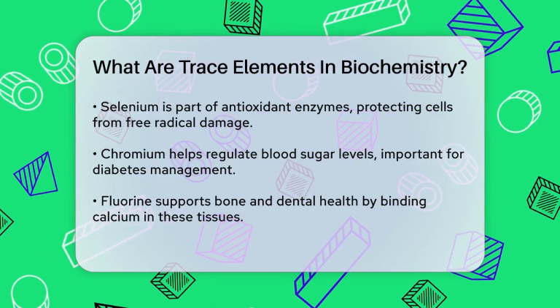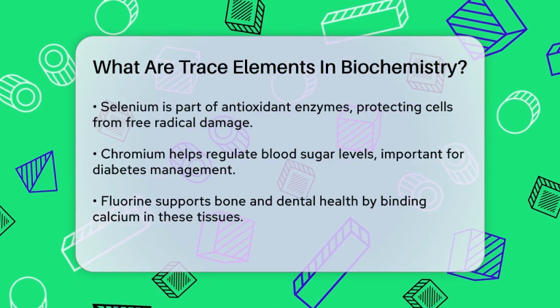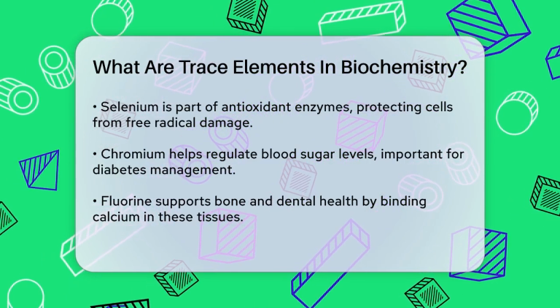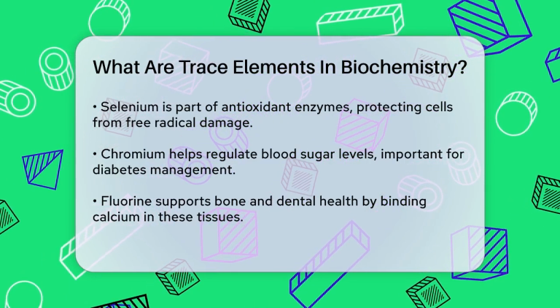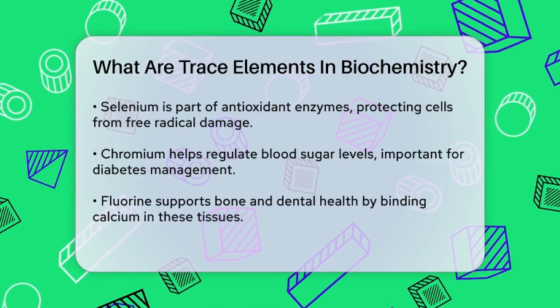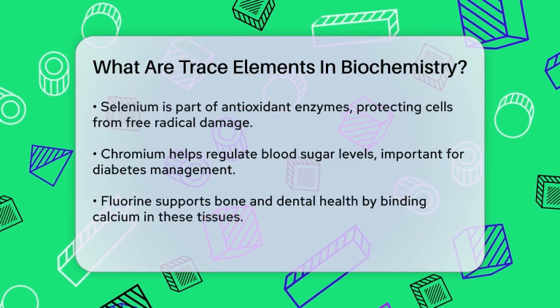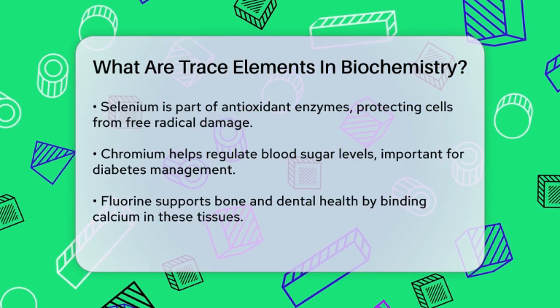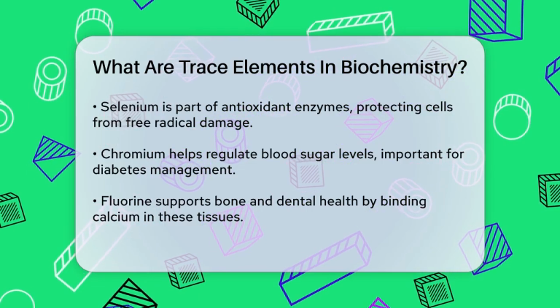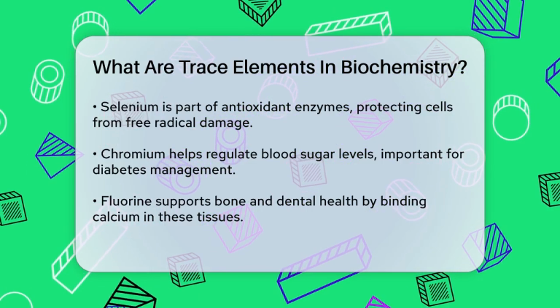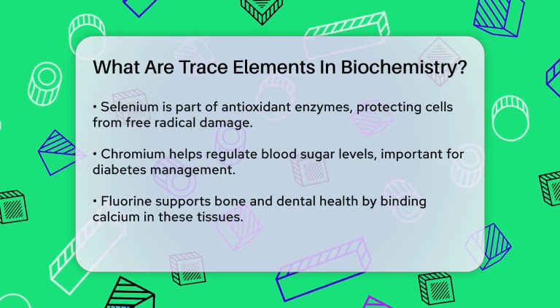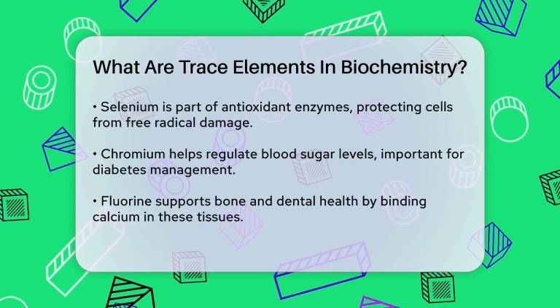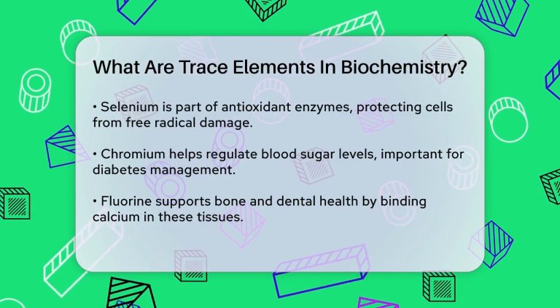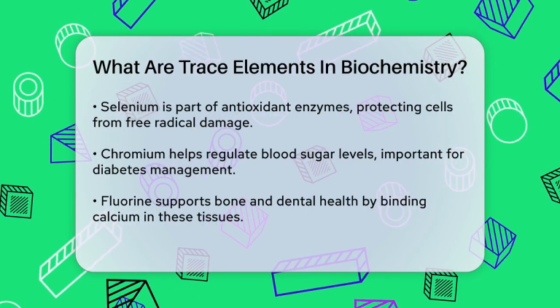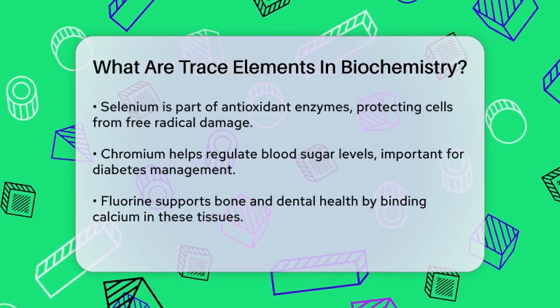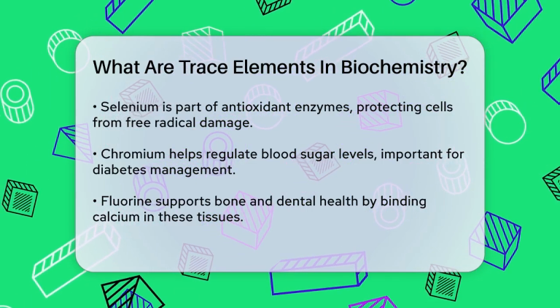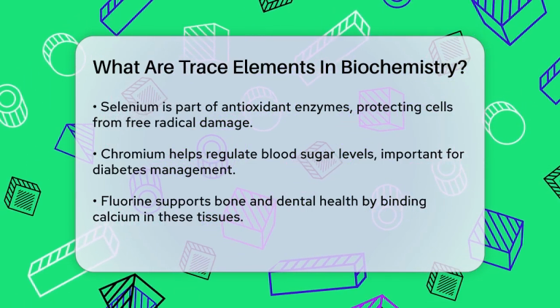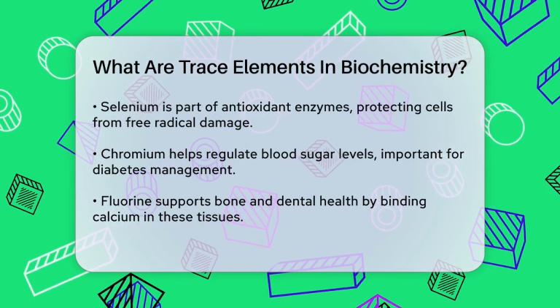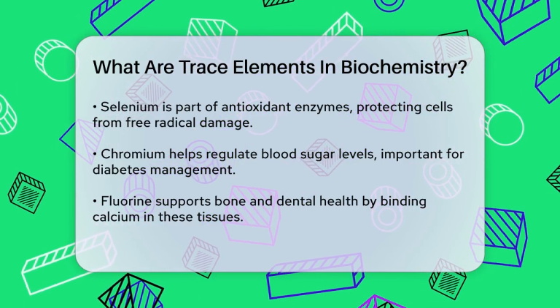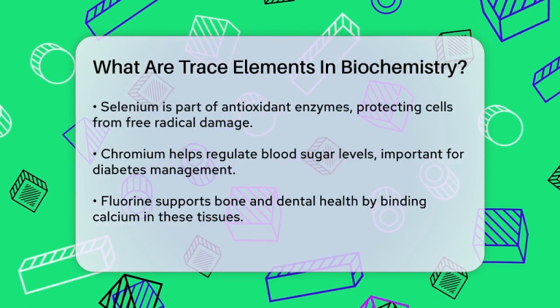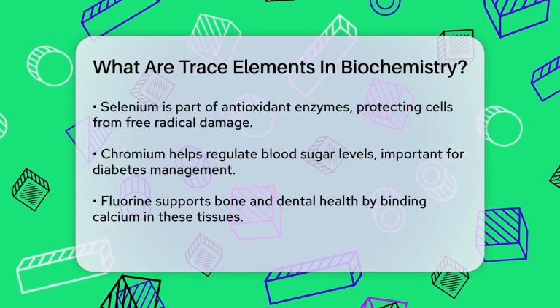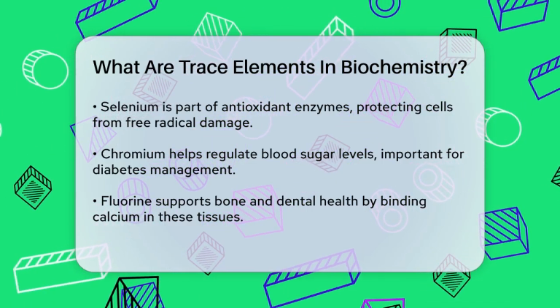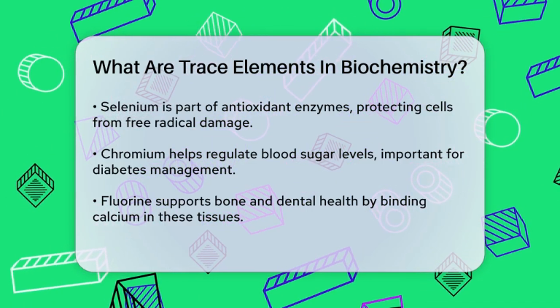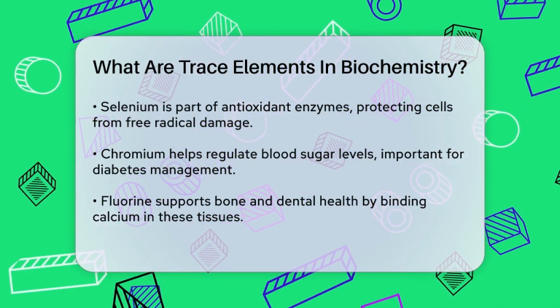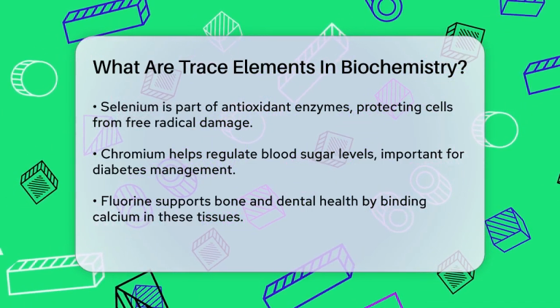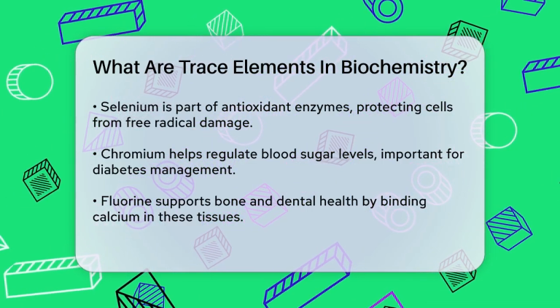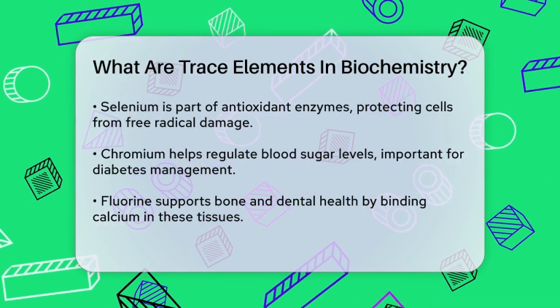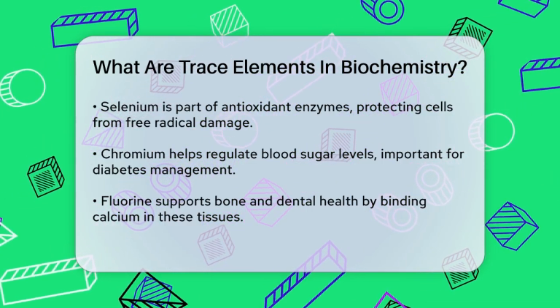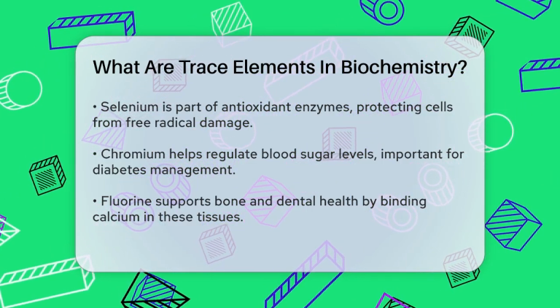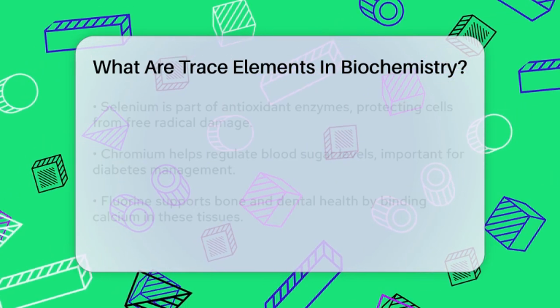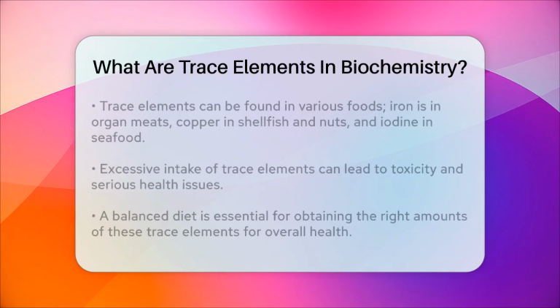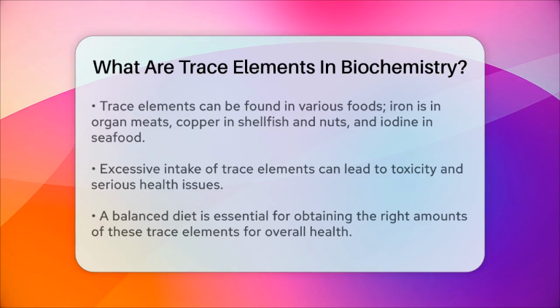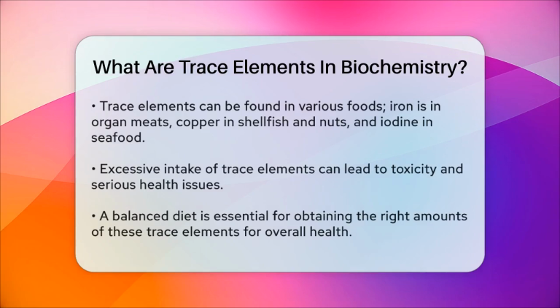Fluorine is crucial for the health of our bones and teeth. It helps bind calcium in these tissues, making them stronger and more resistant to decay.